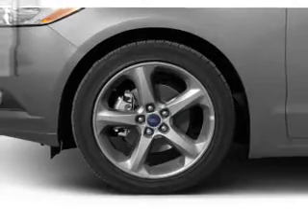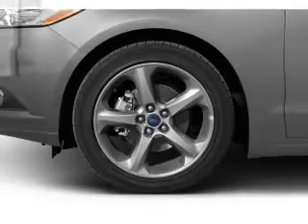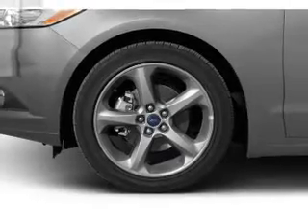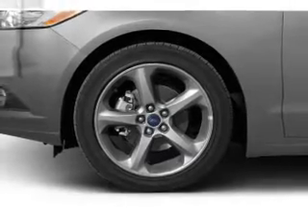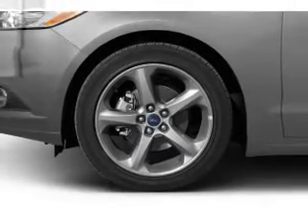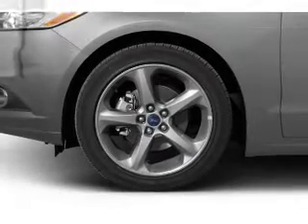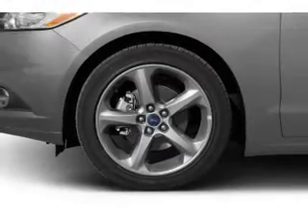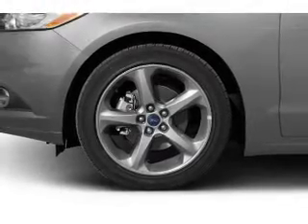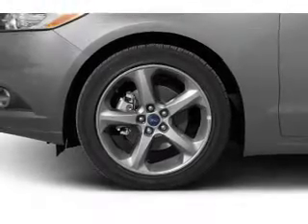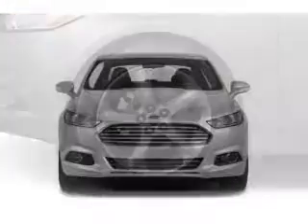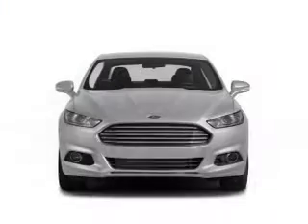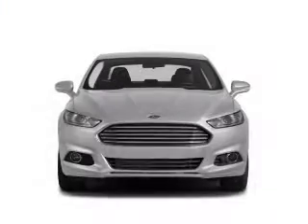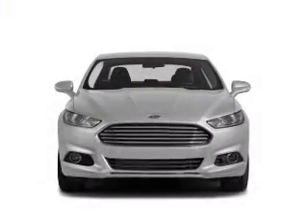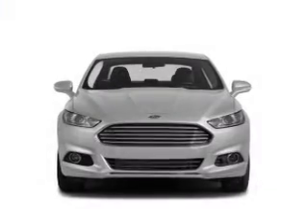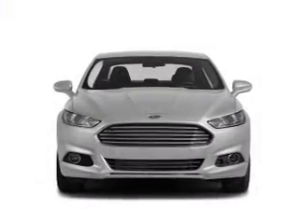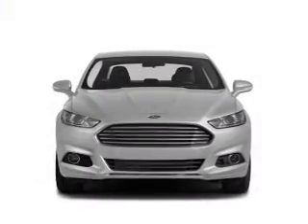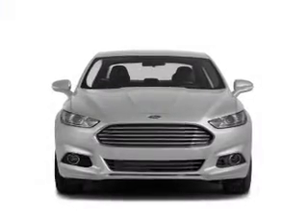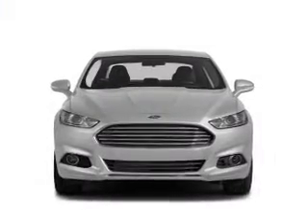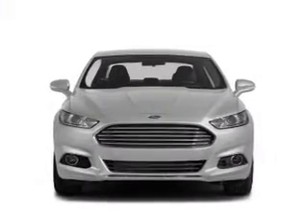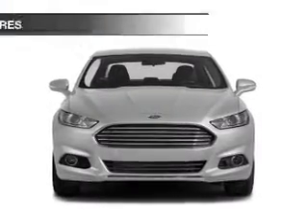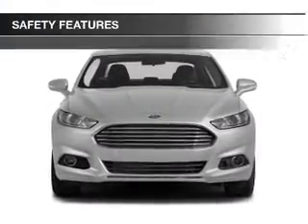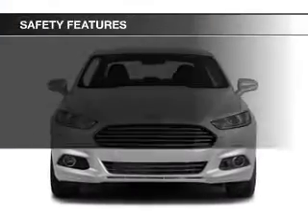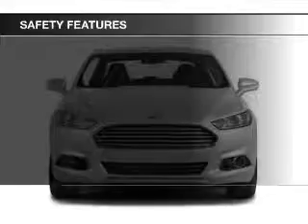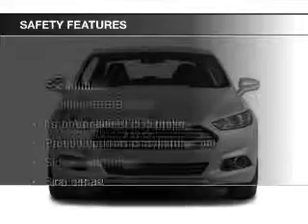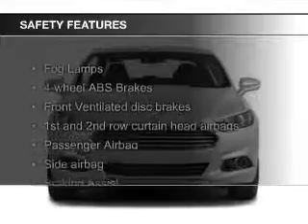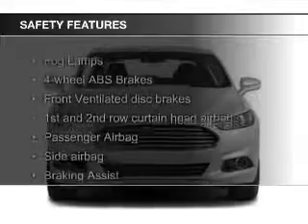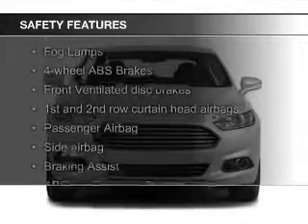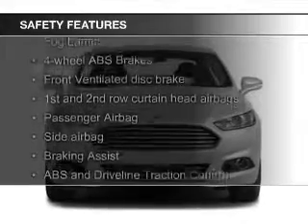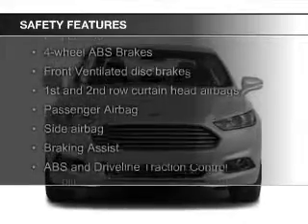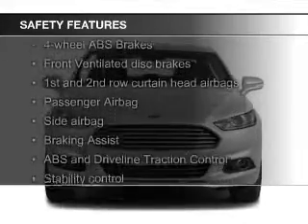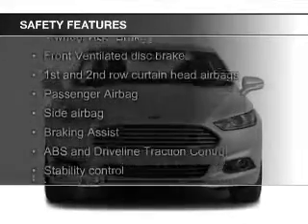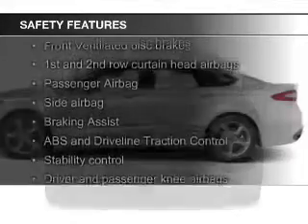A spoiler, an alarm system, cruise control, and a trip computer. Safety was made a priority with these features.